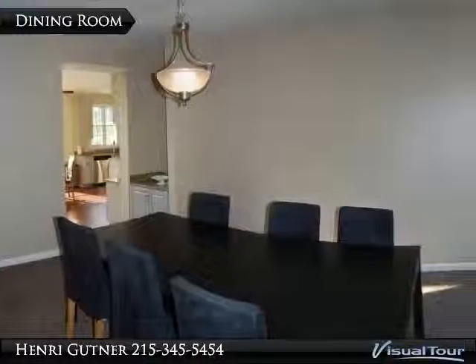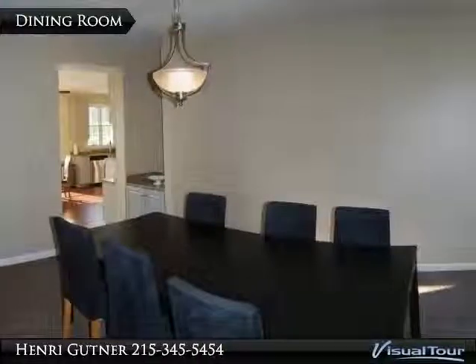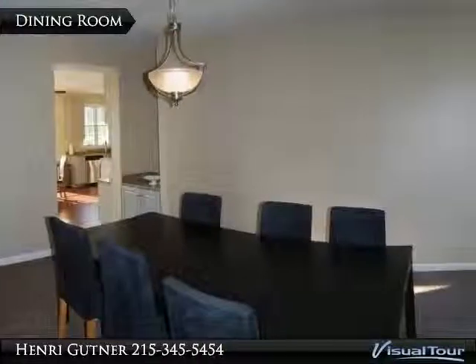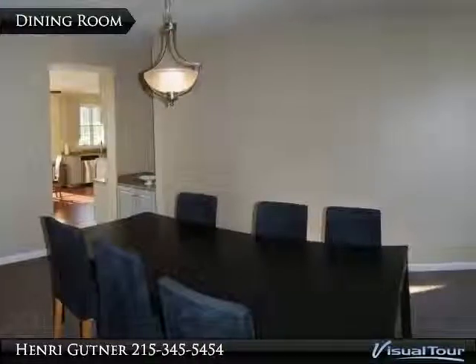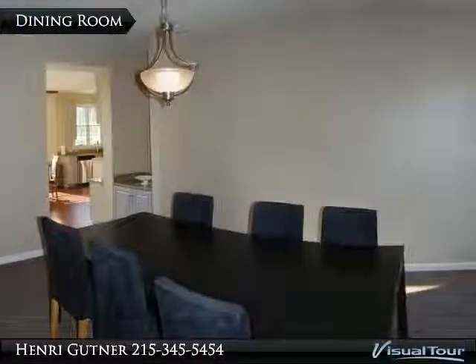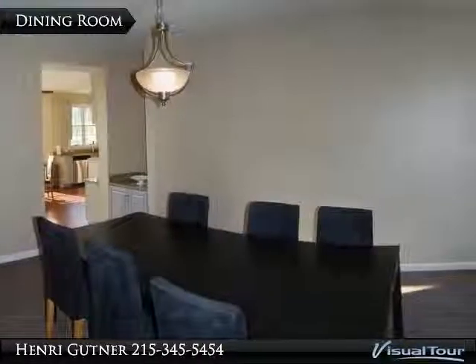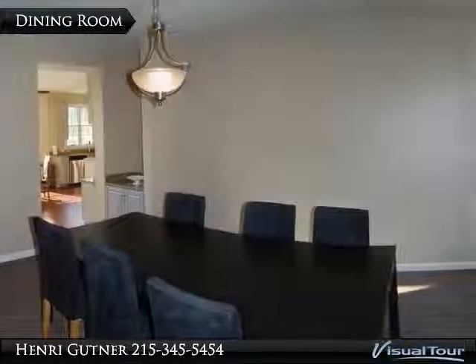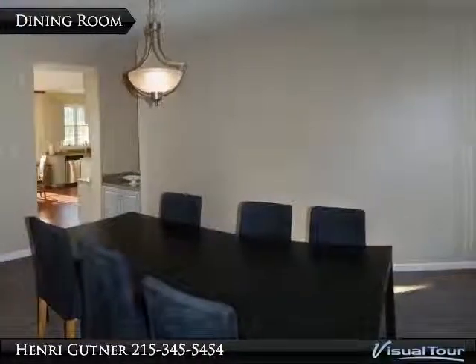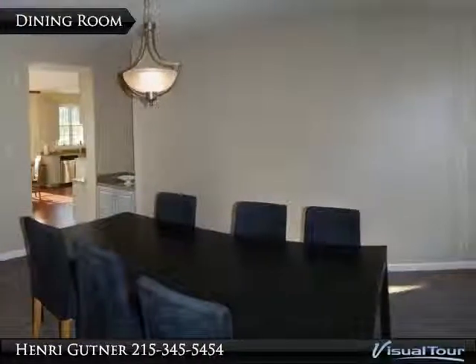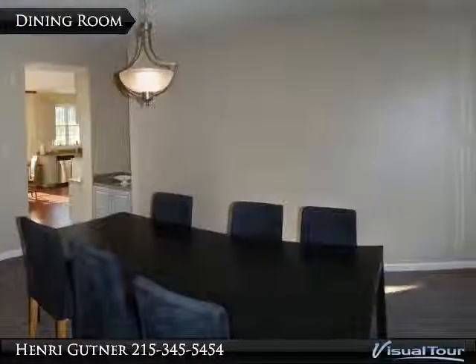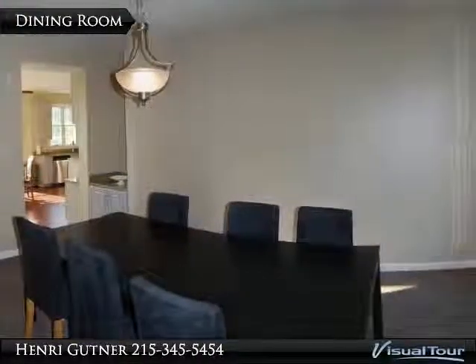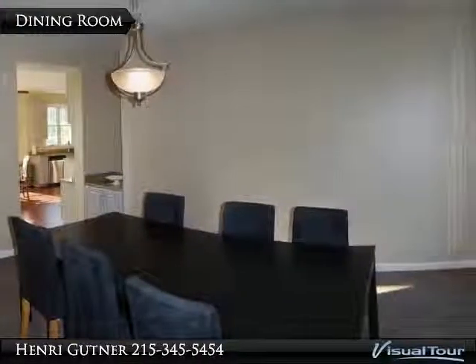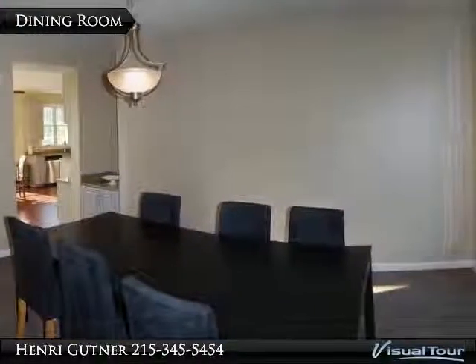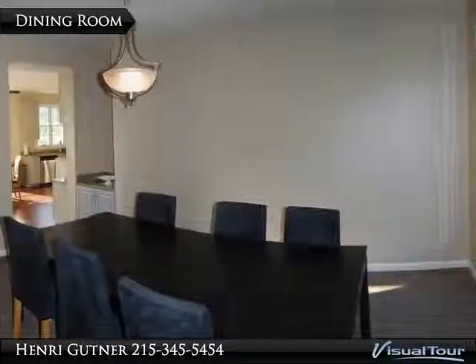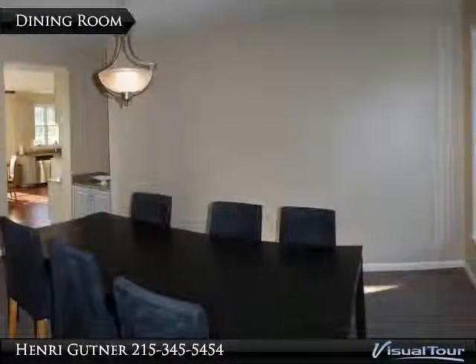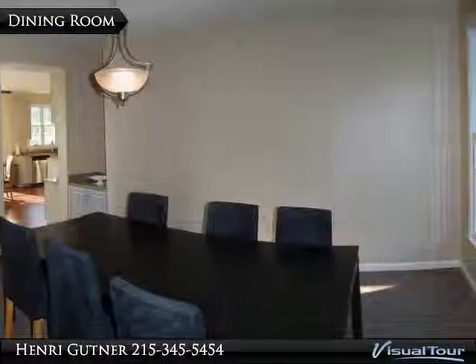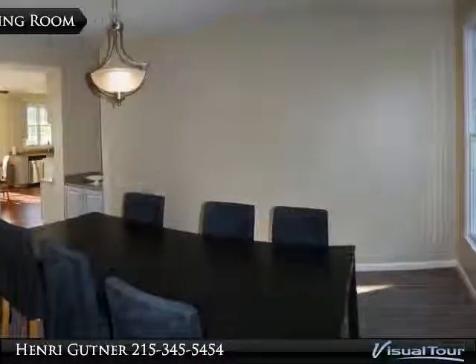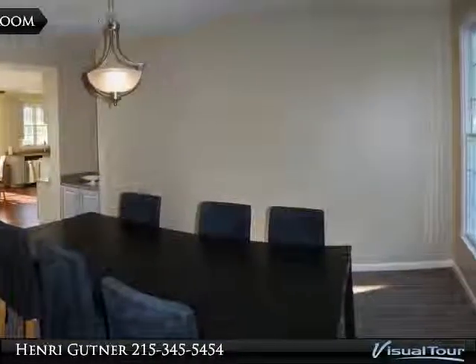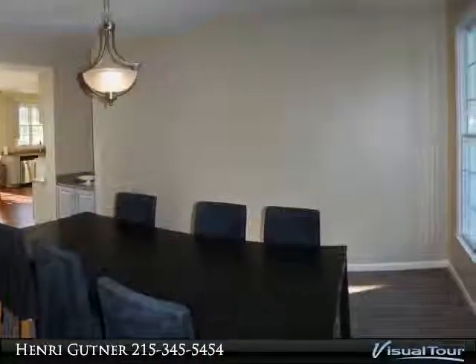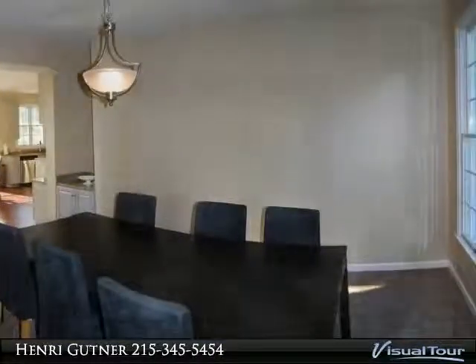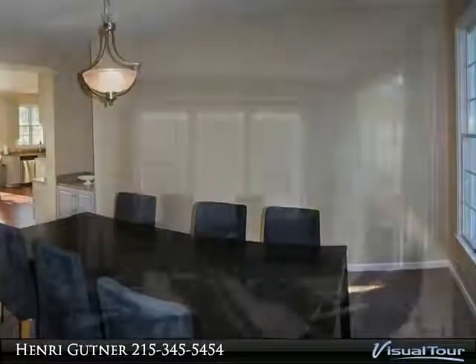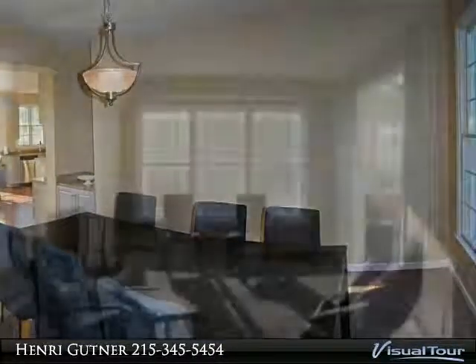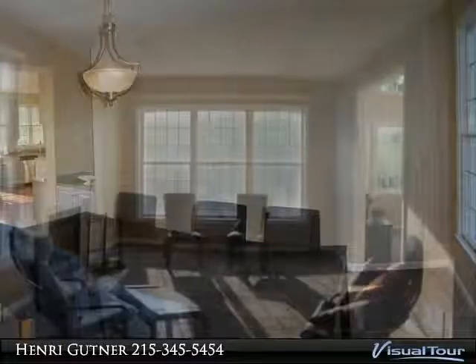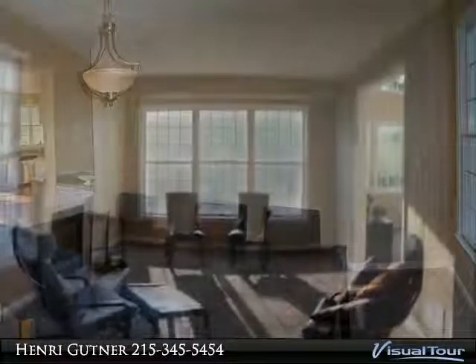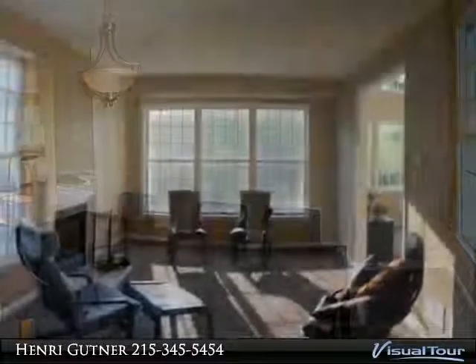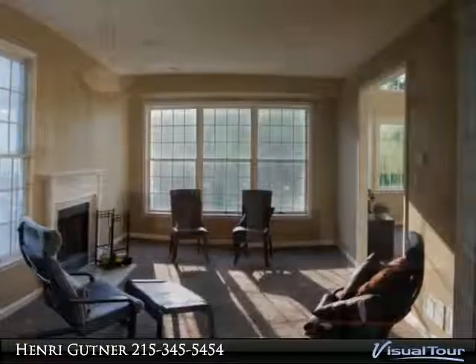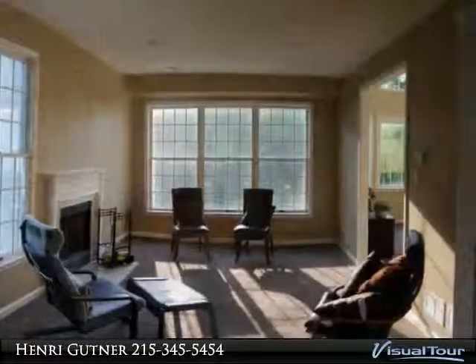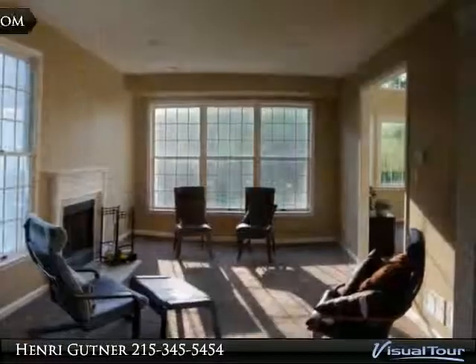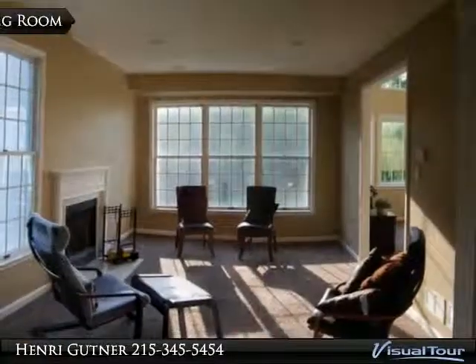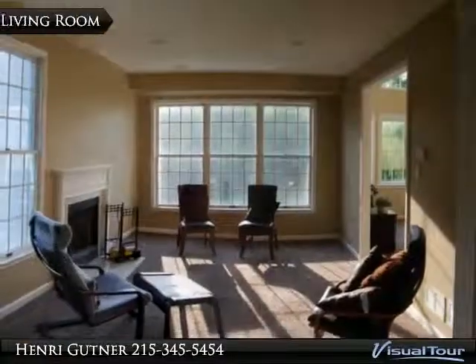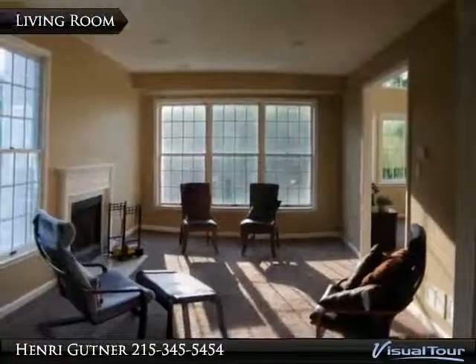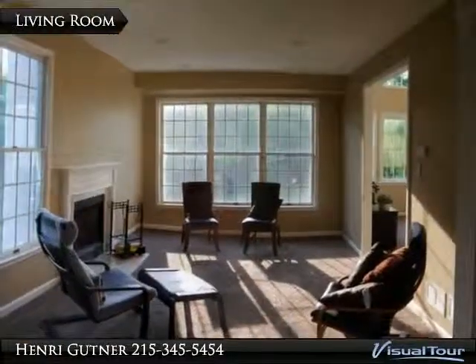Both living room and library have high hat lighting, and you'll love sitting in the library with a good book in front of the pretty fireplace.